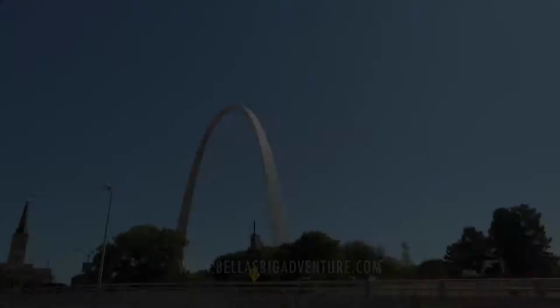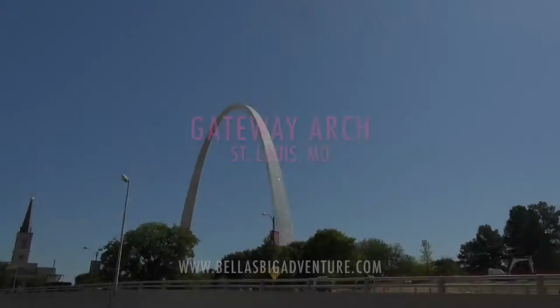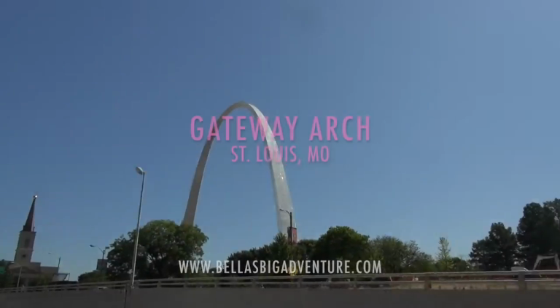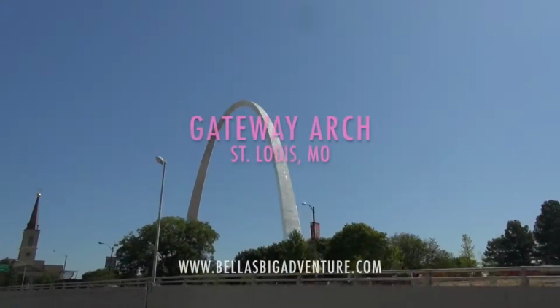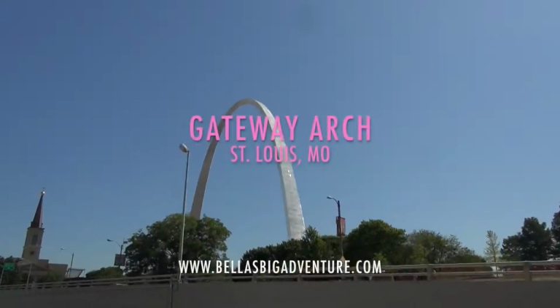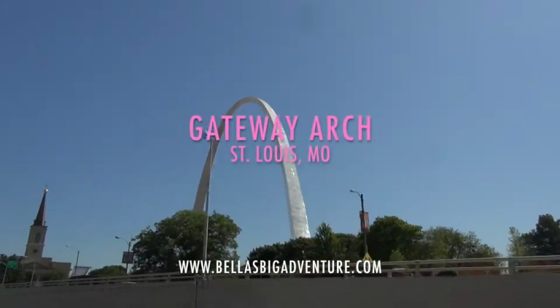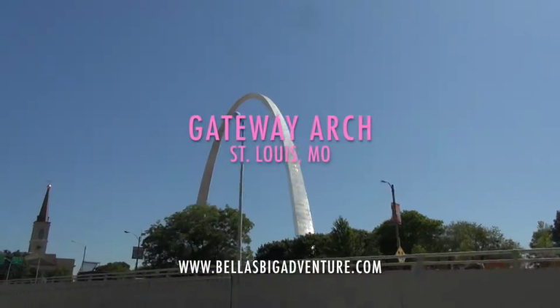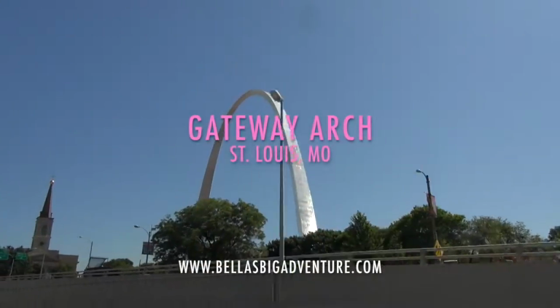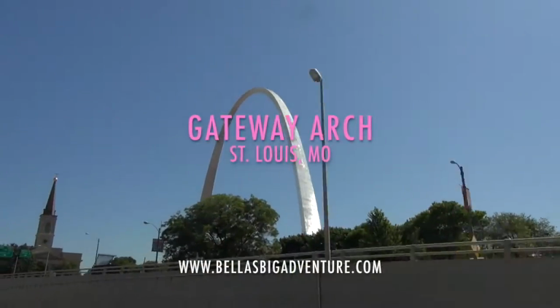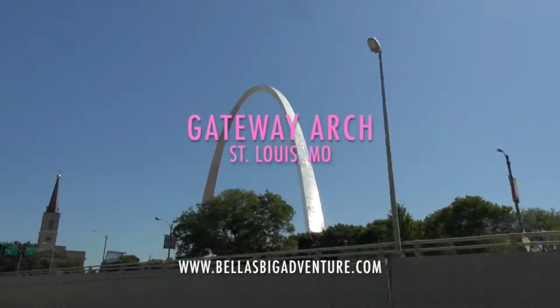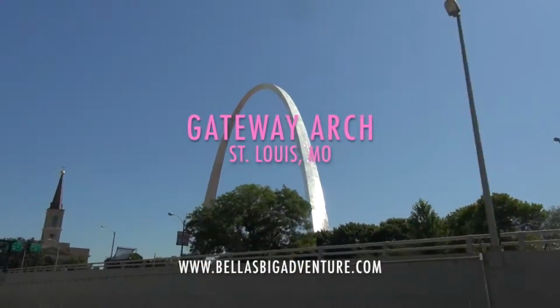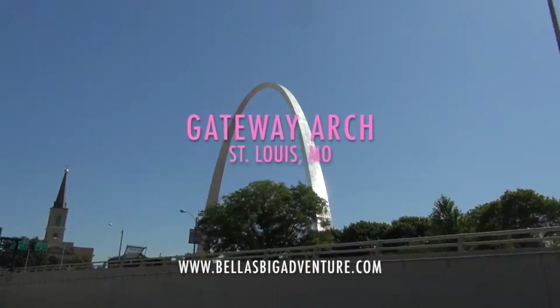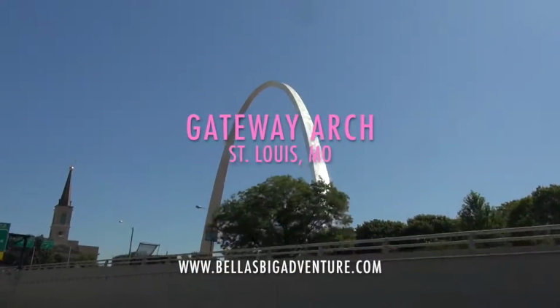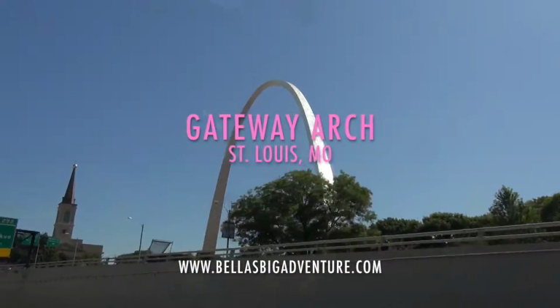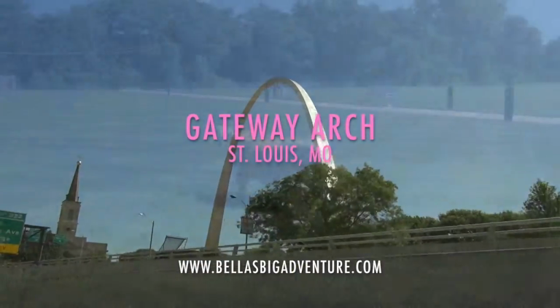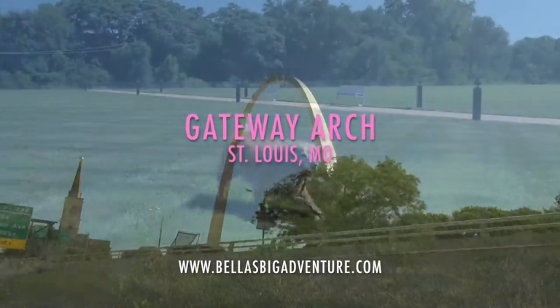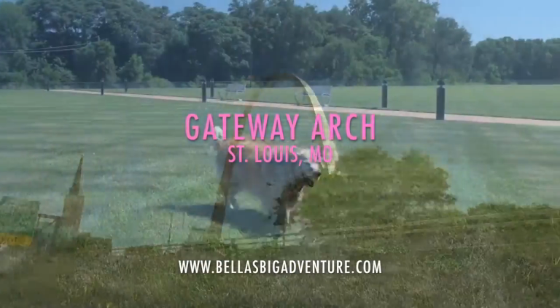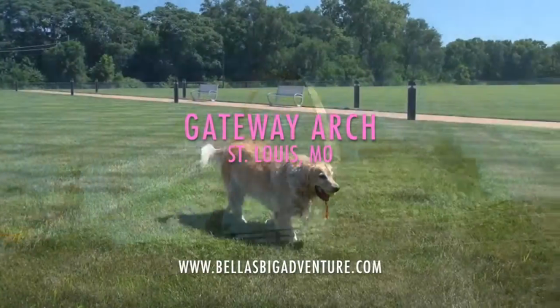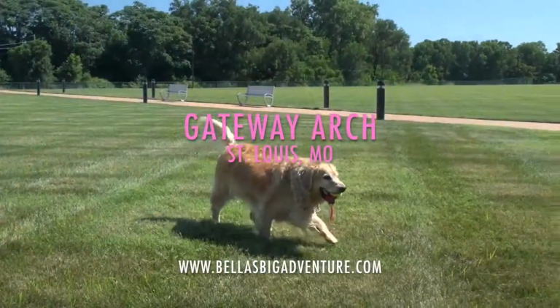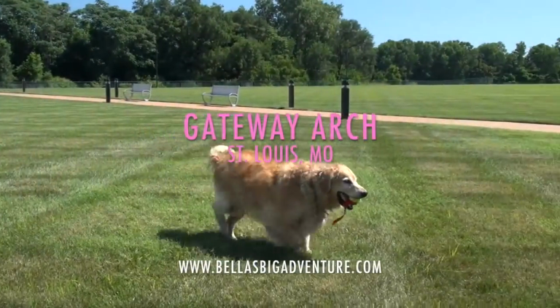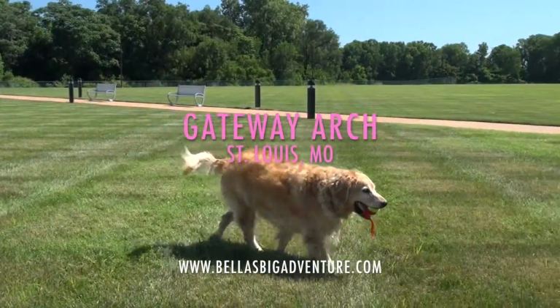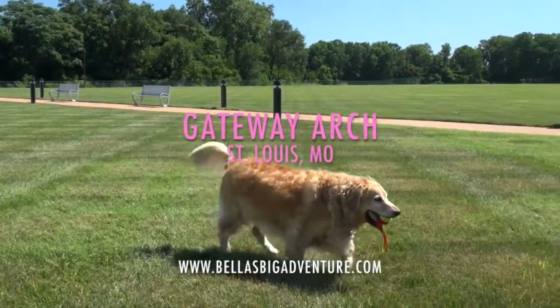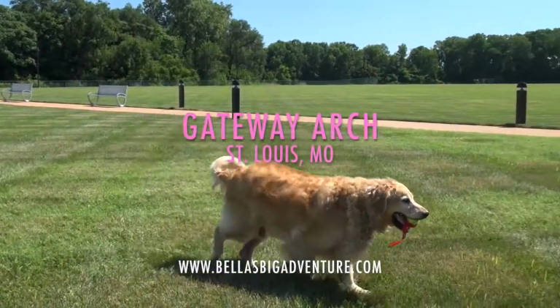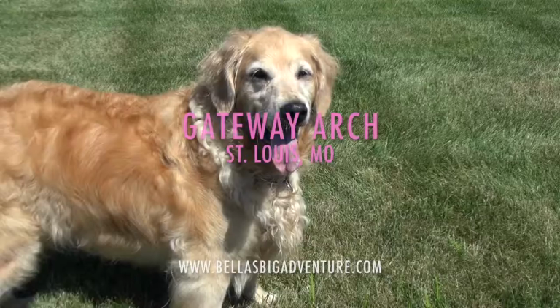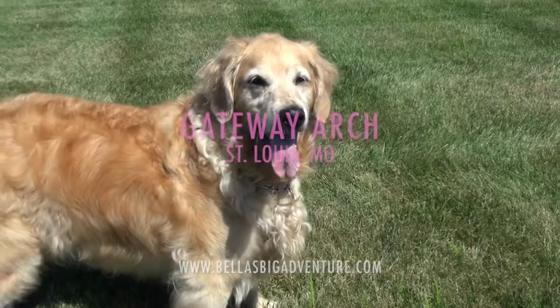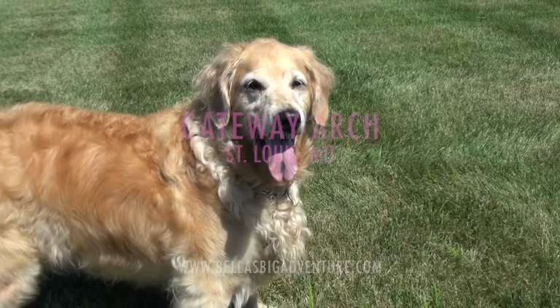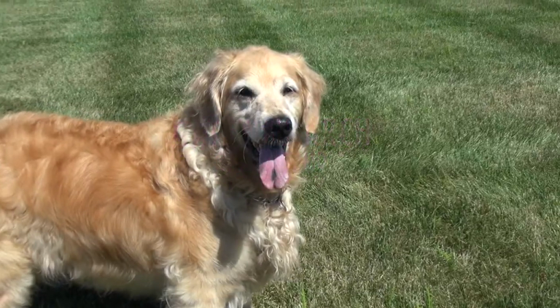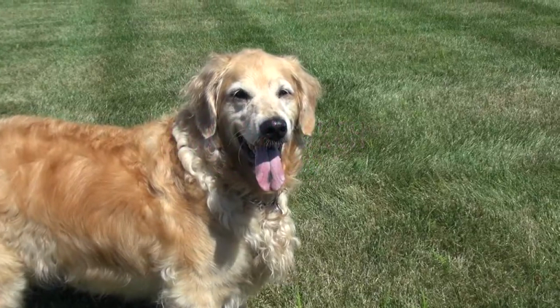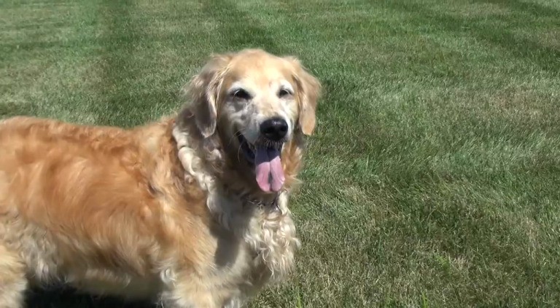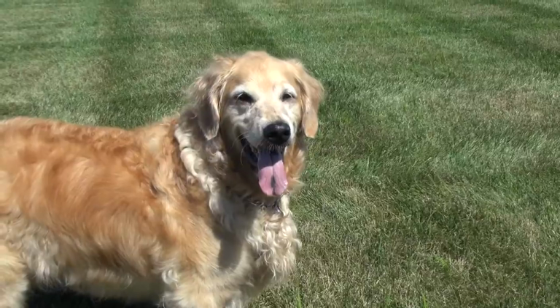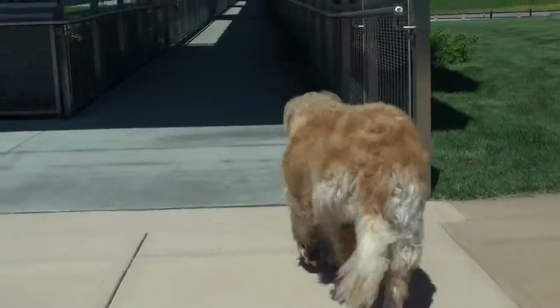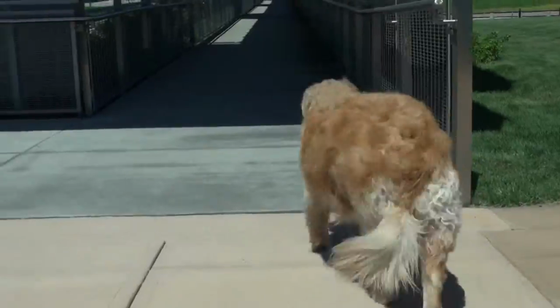Hi, it's Bella again. This week I visited the Gateway Arch in St. Louis, Missouri. Well, sort of.